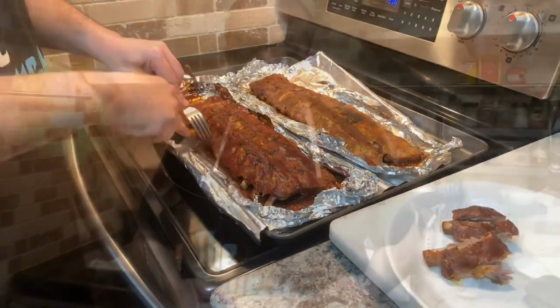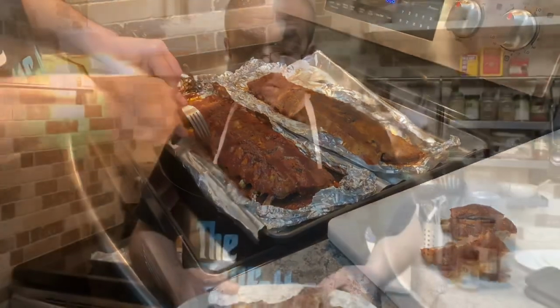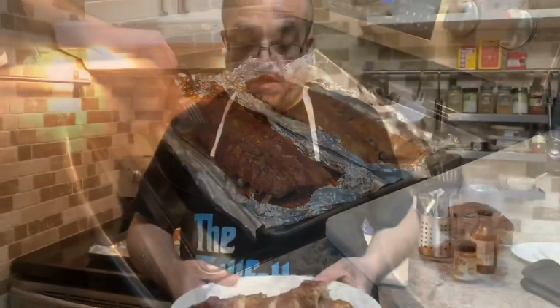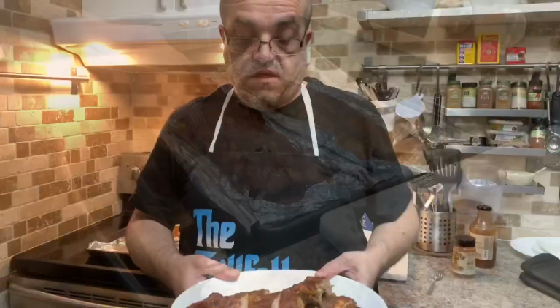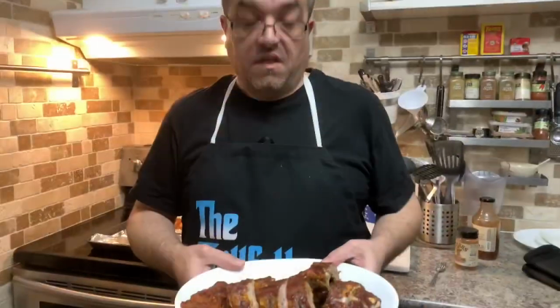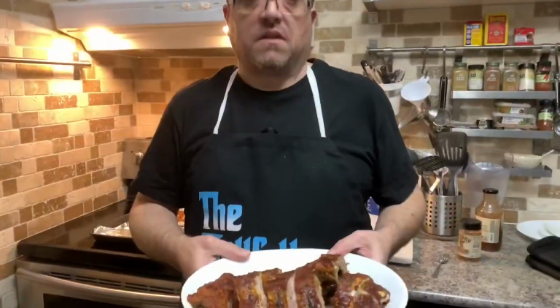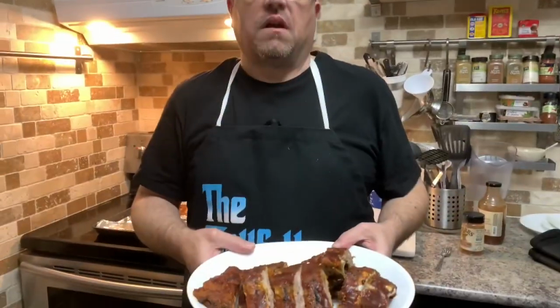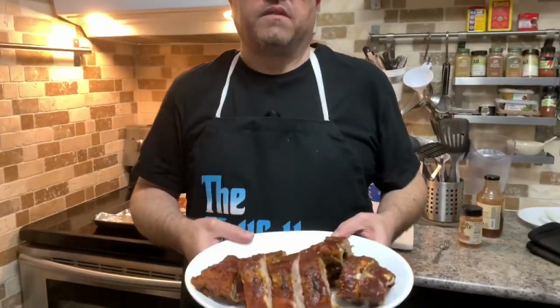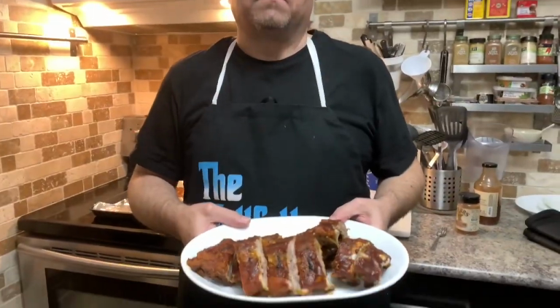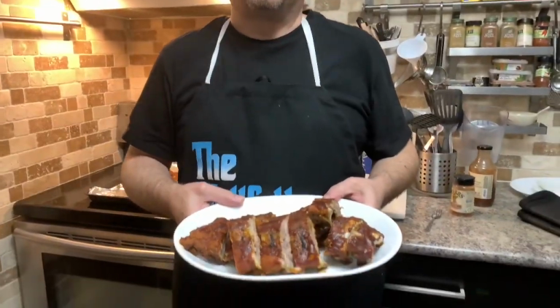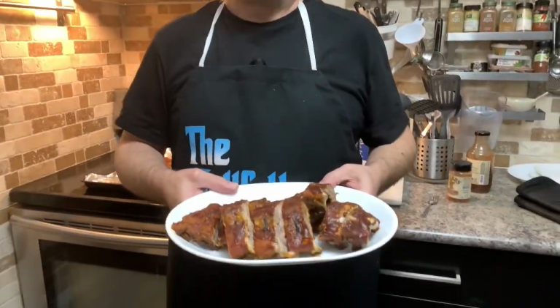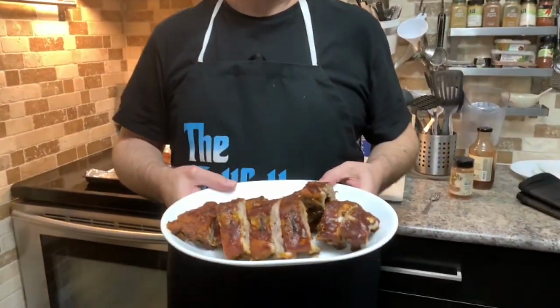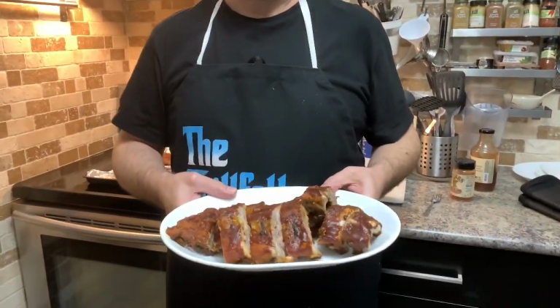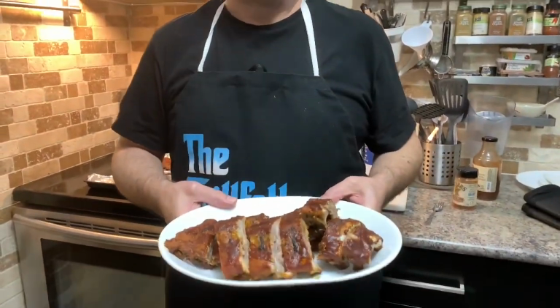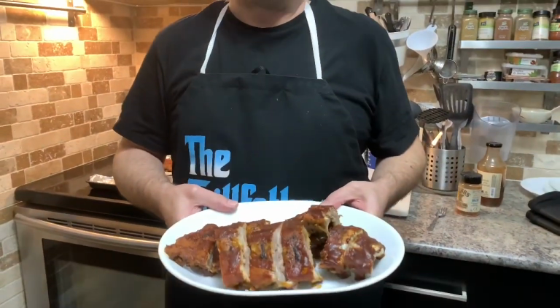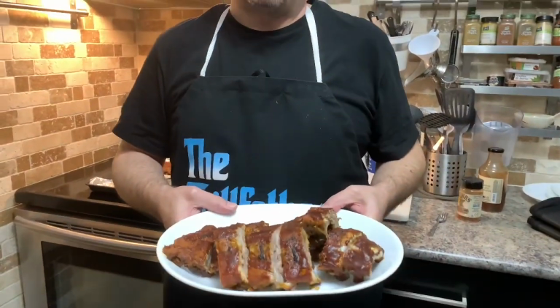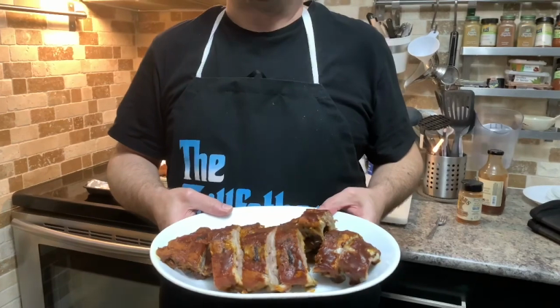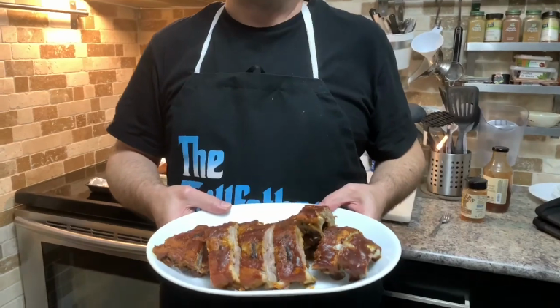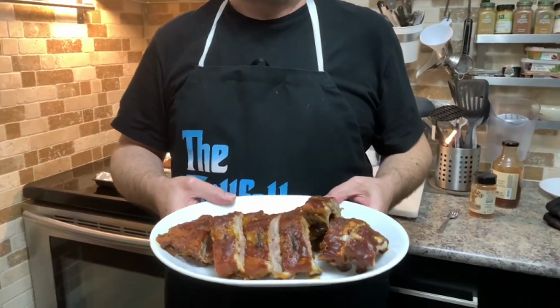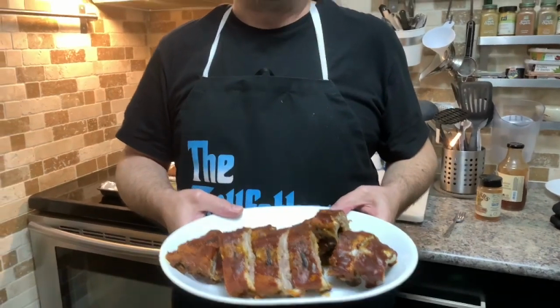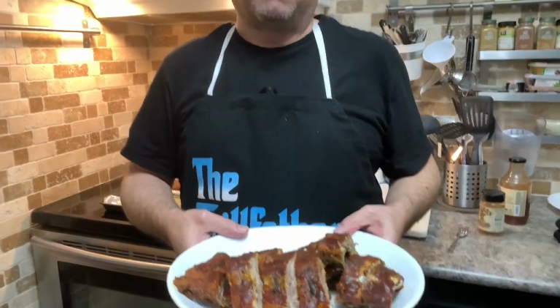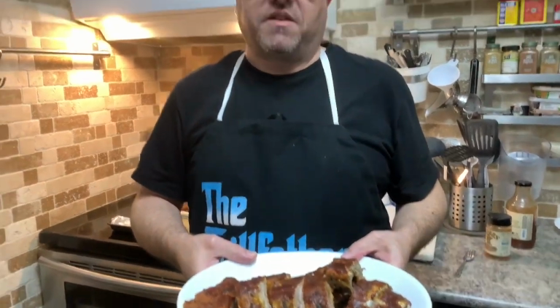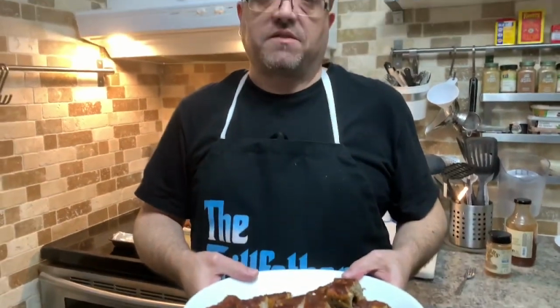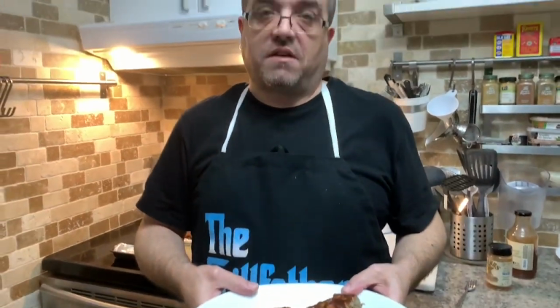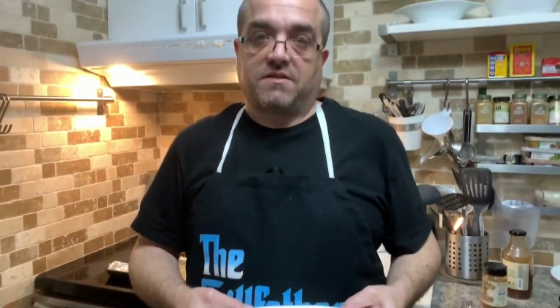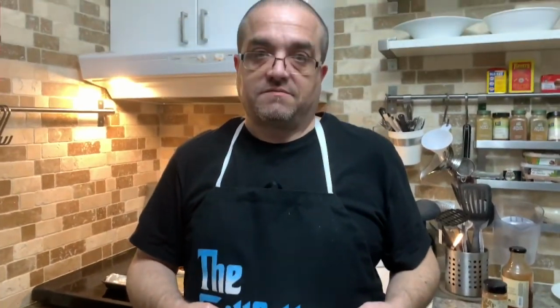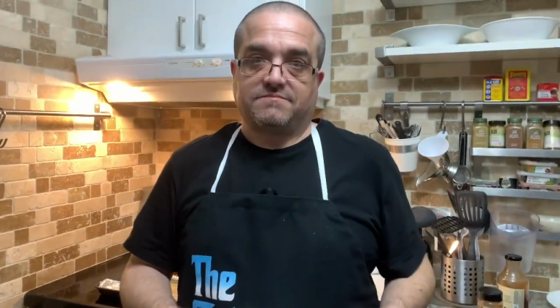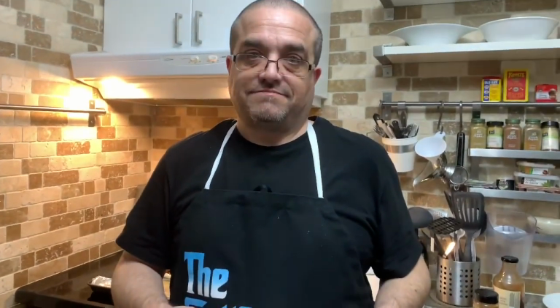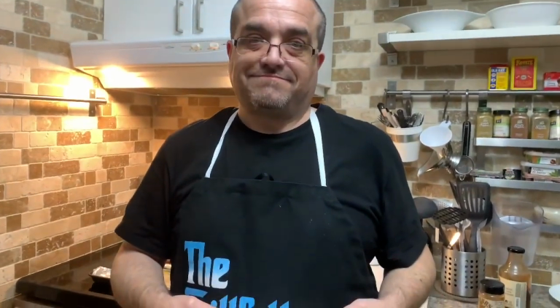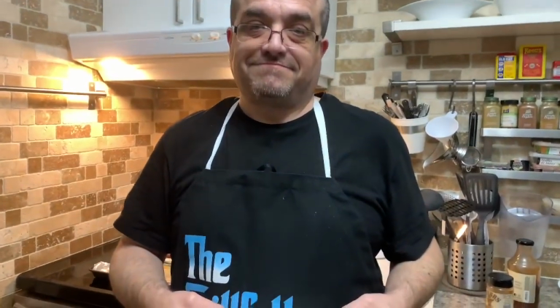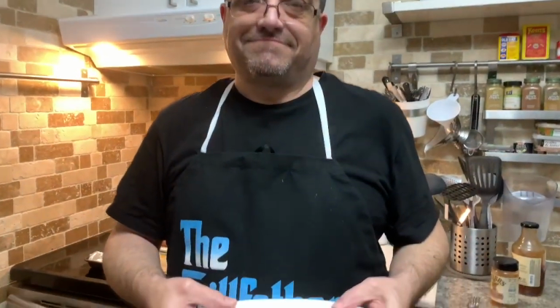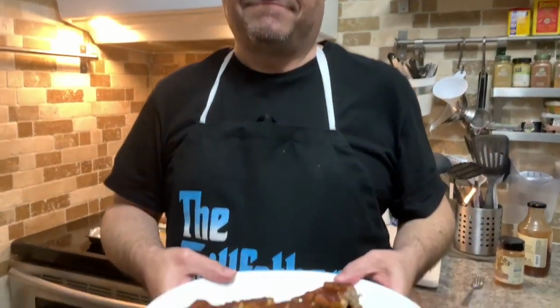These are oven roasted pork back ribs with barbecue sauce.